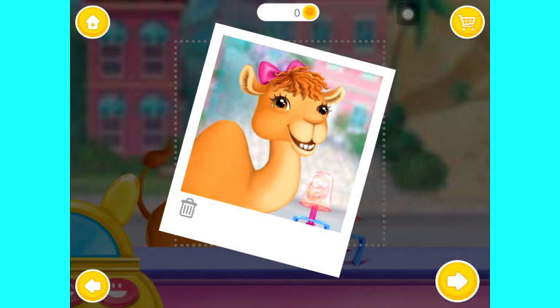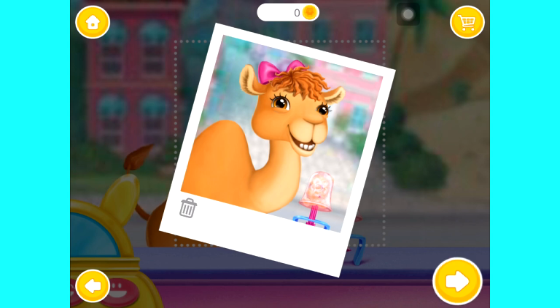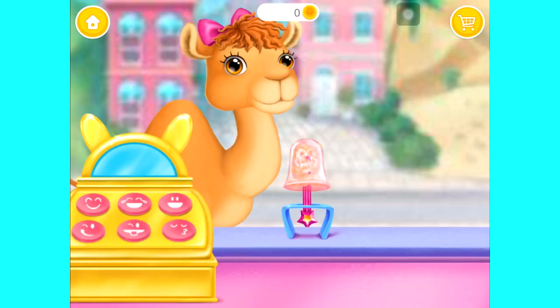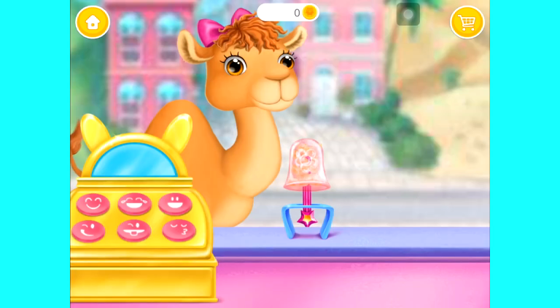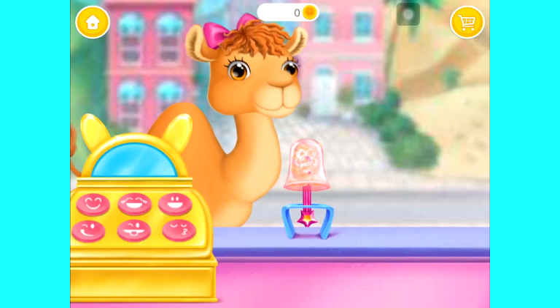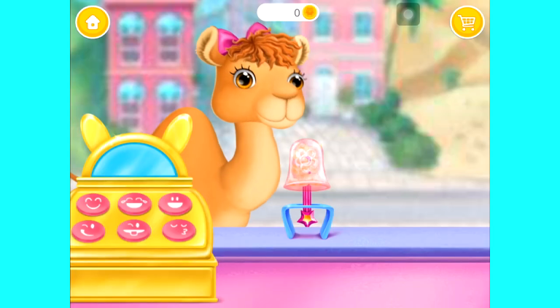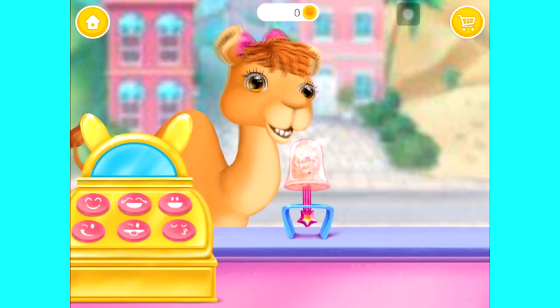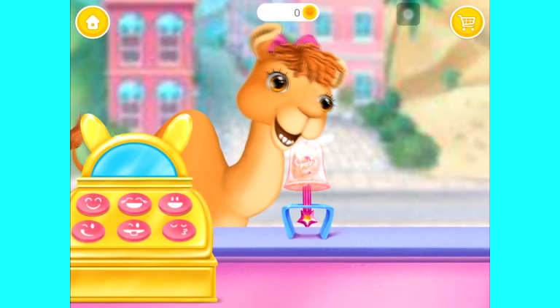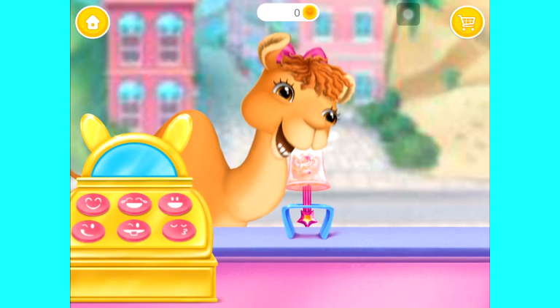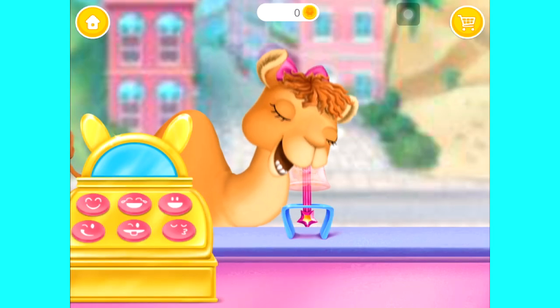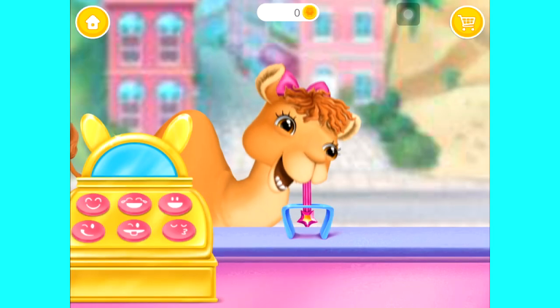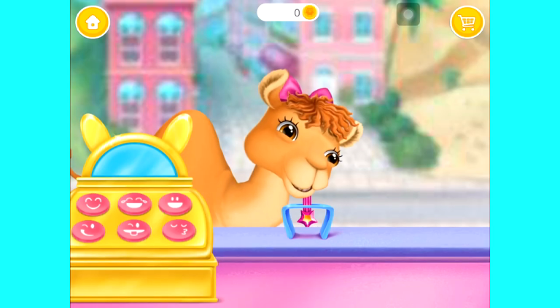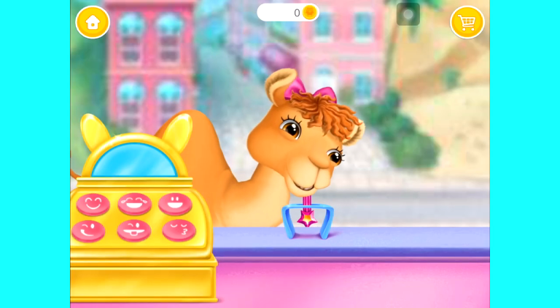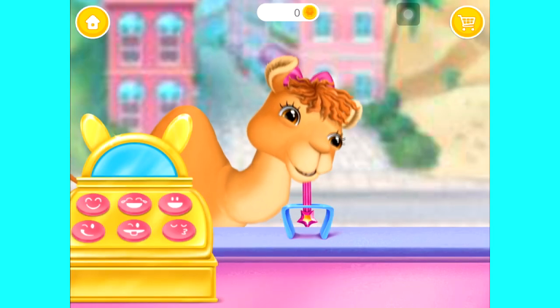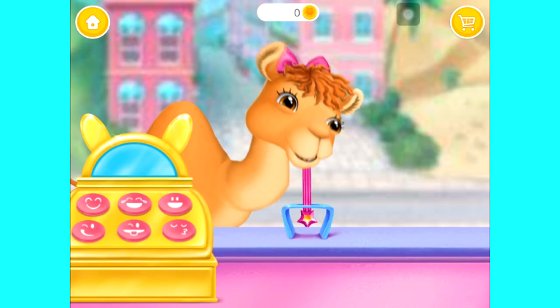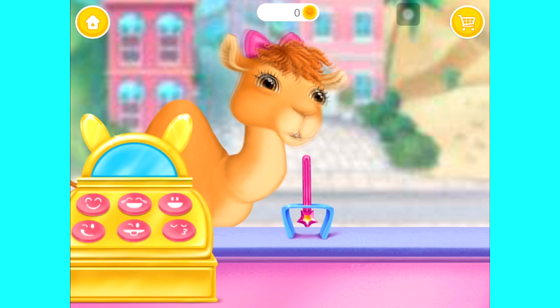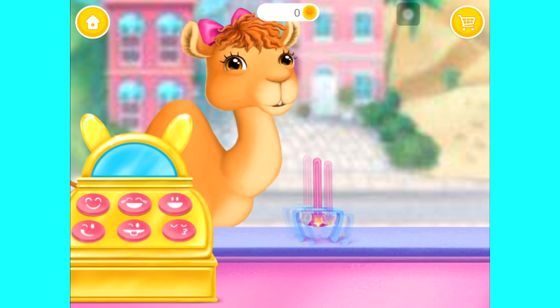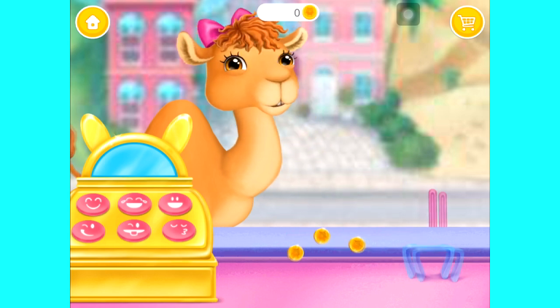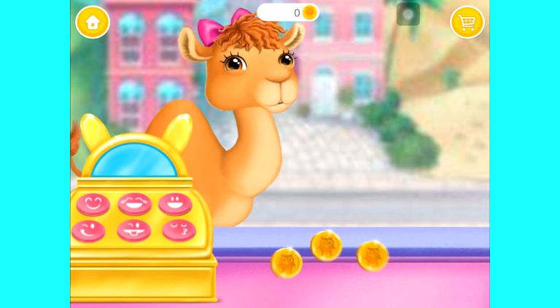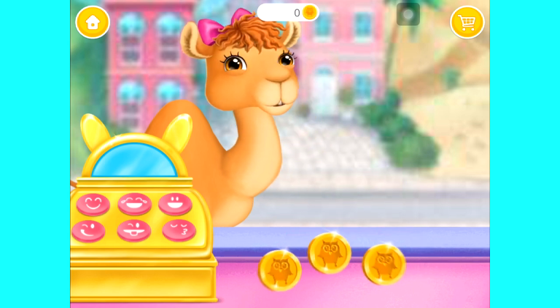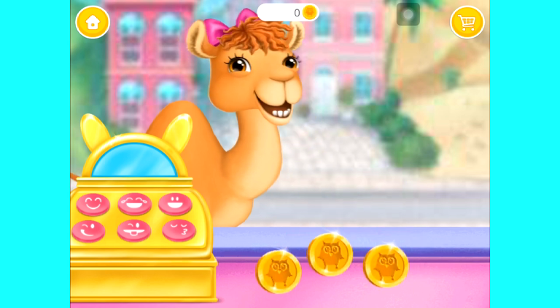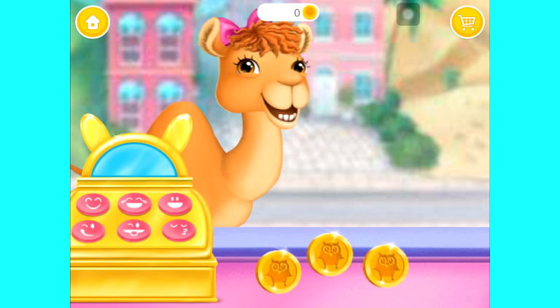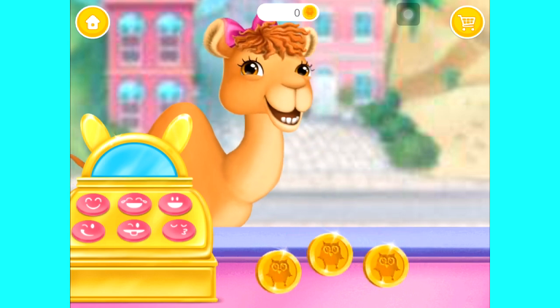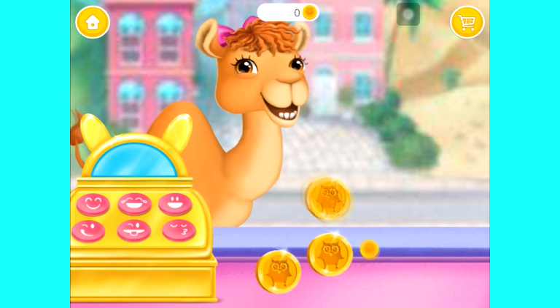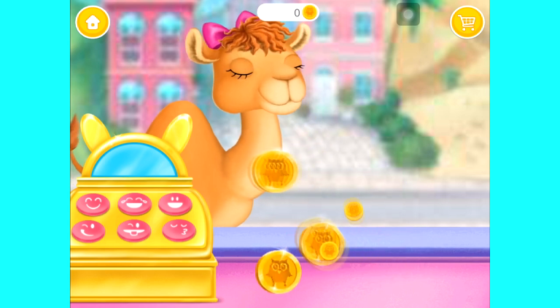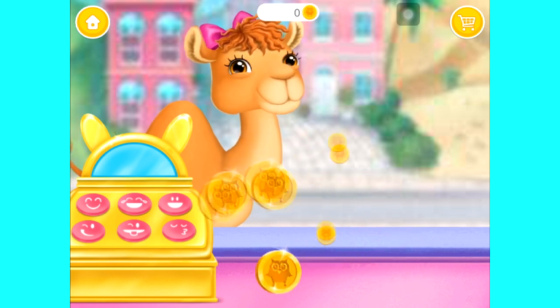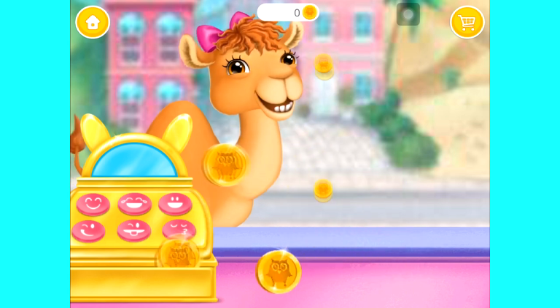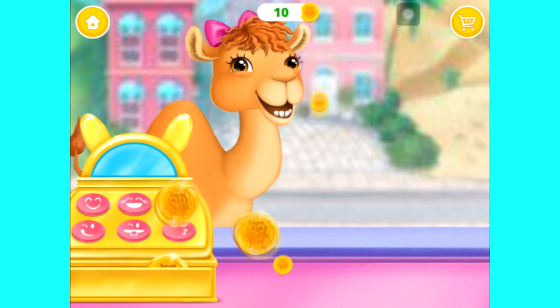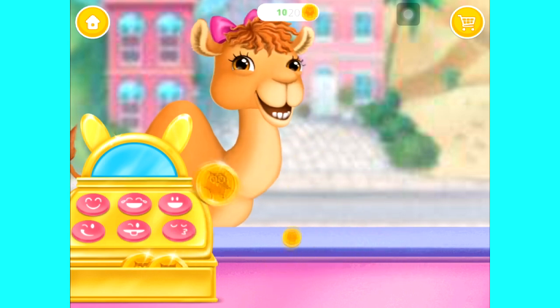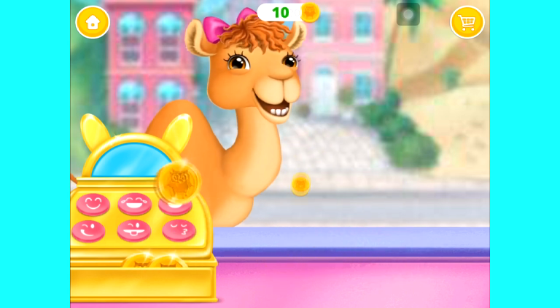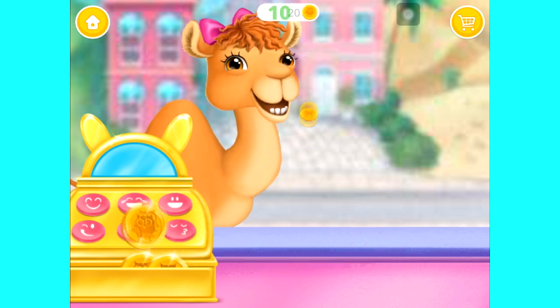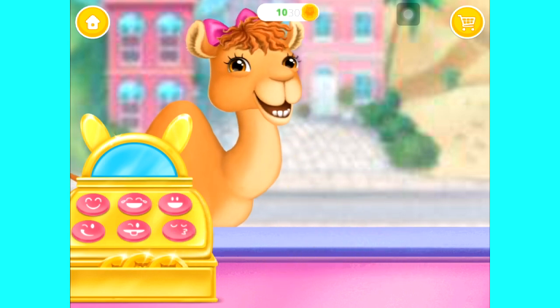Hmm. Looks like she loved it. Thank you.